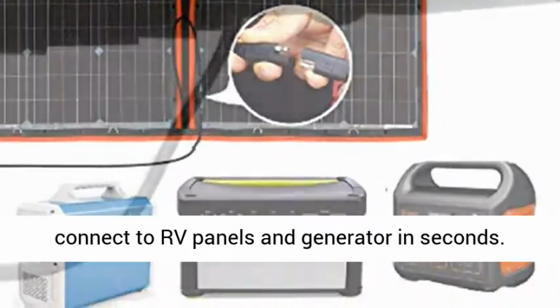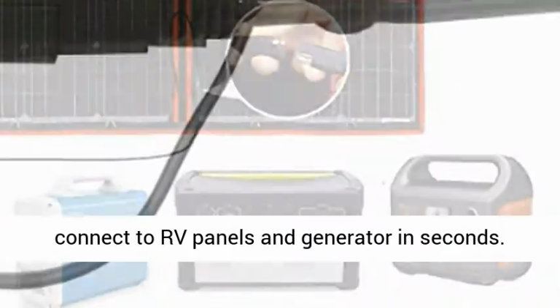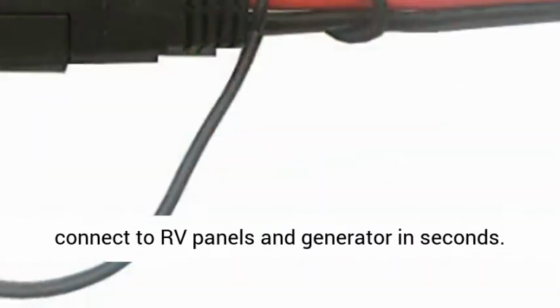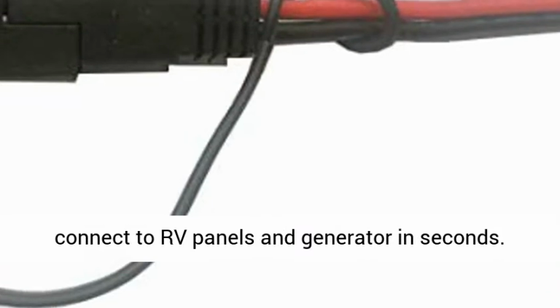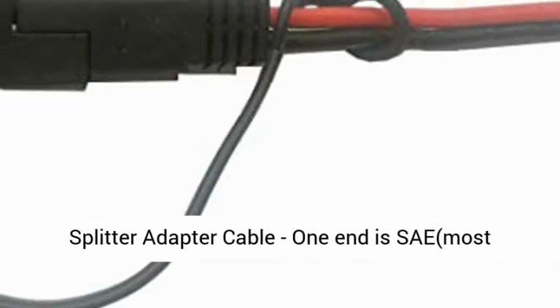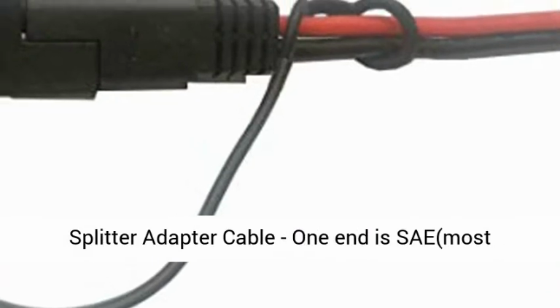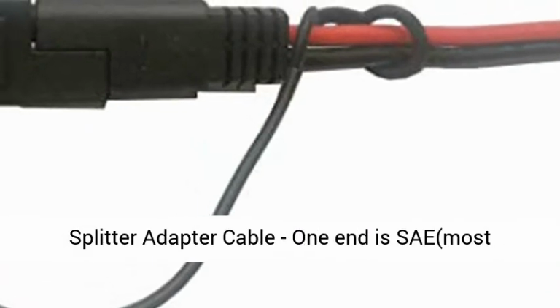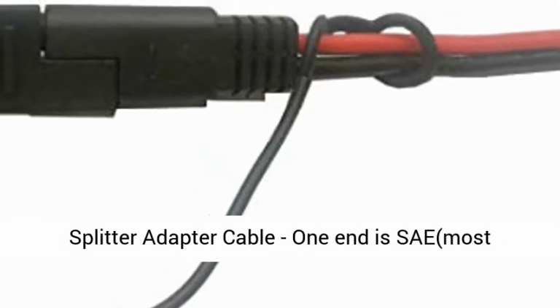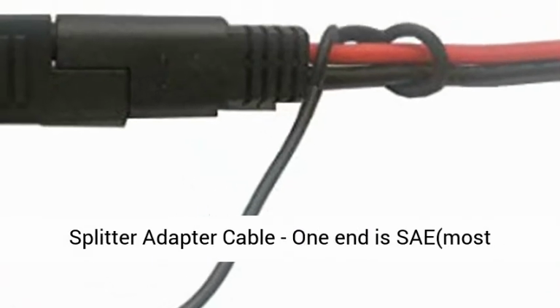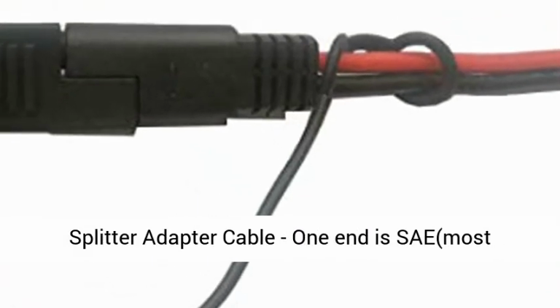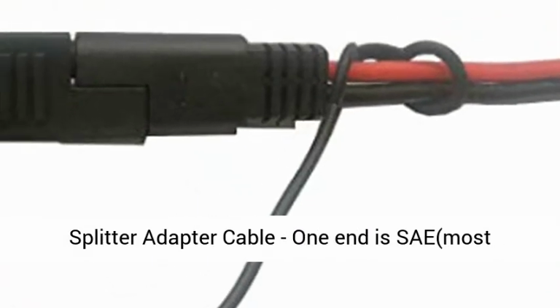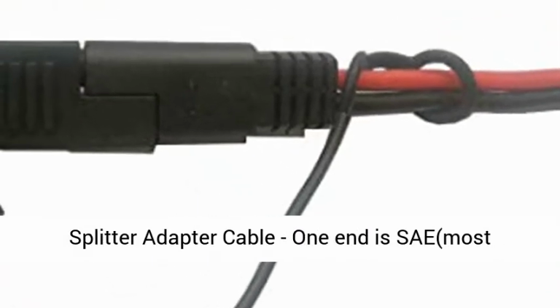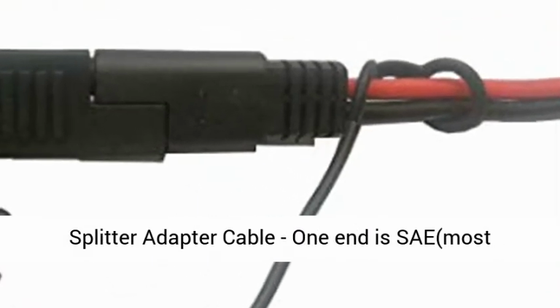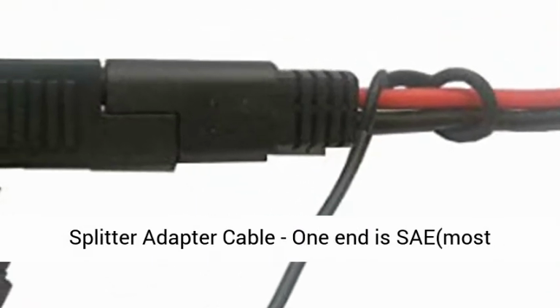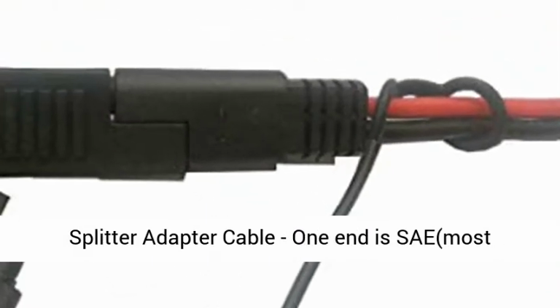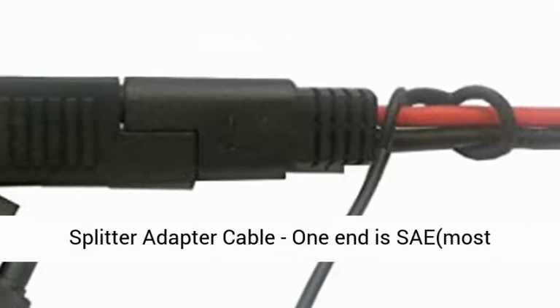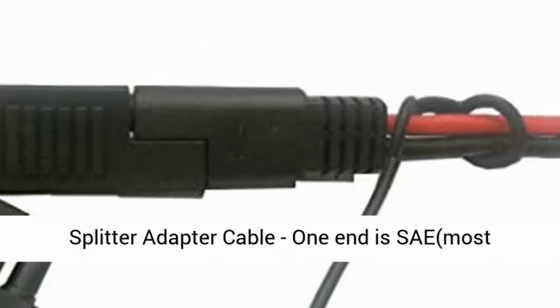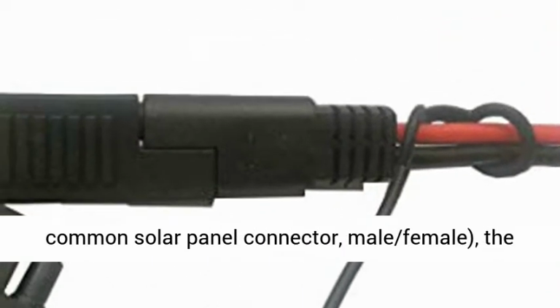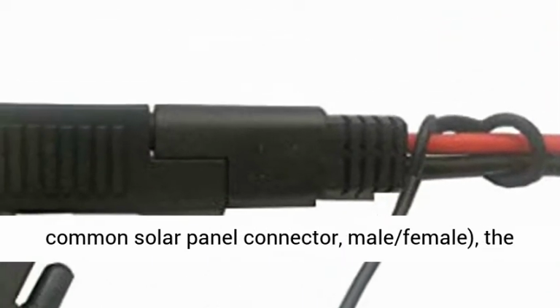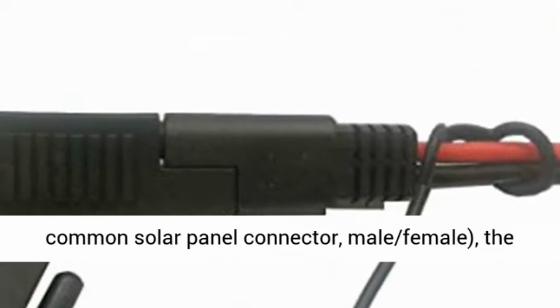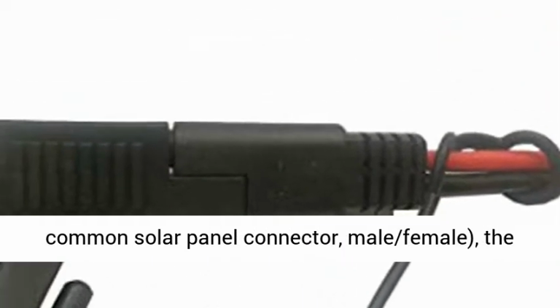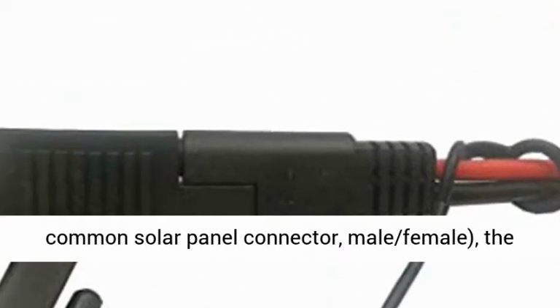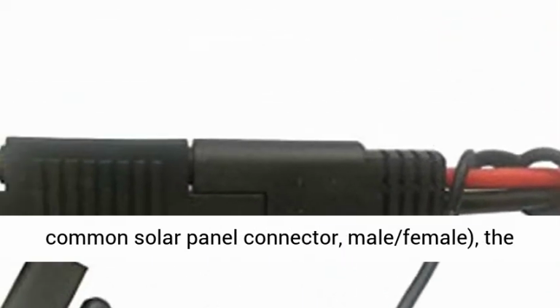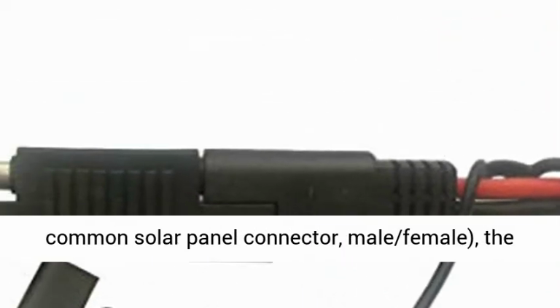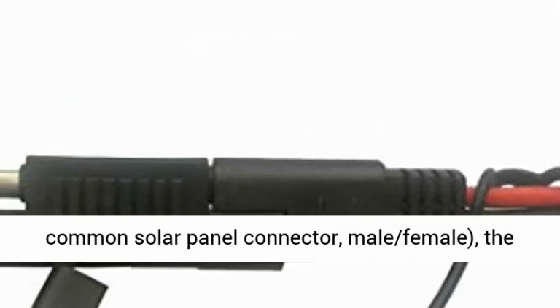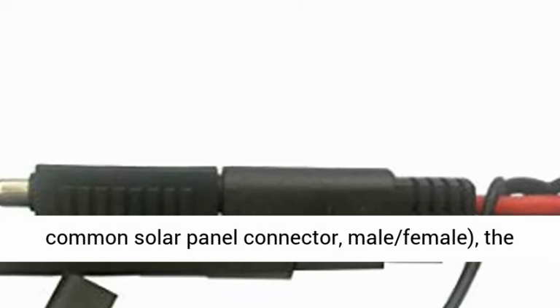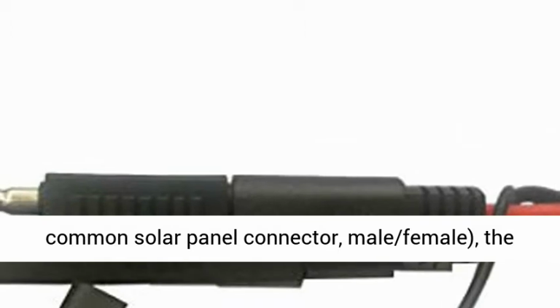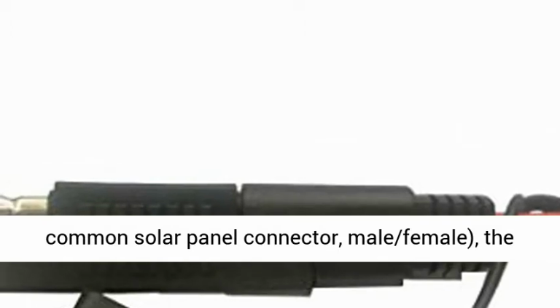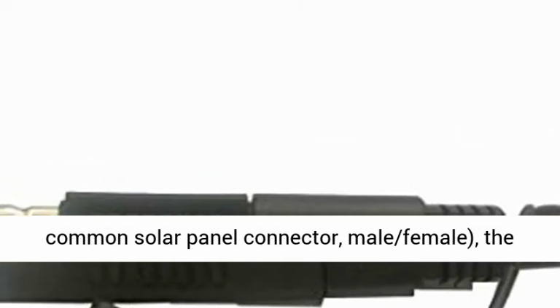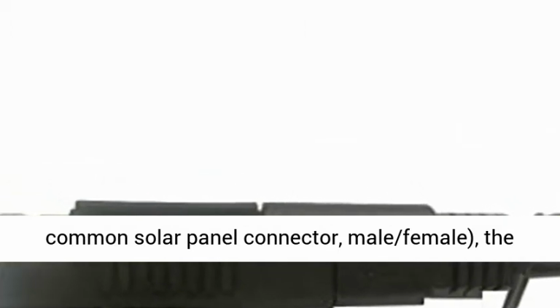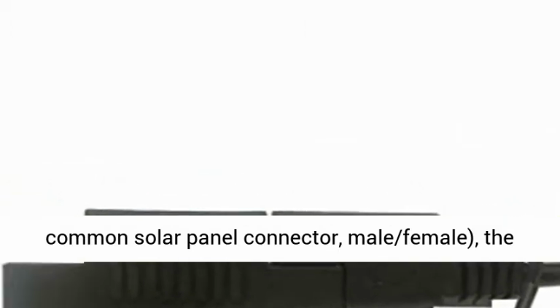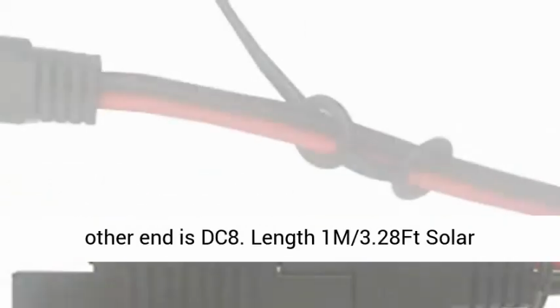Splitter Adapter Cable: one end is SAE, the most common solar panel connector, male-female; the other end is DC 8mm.